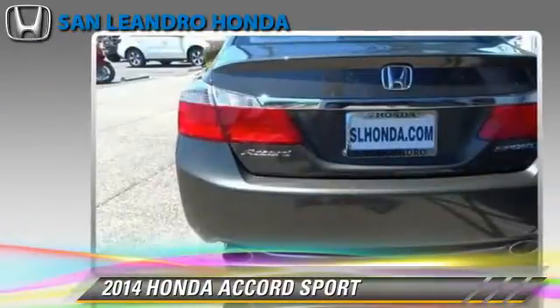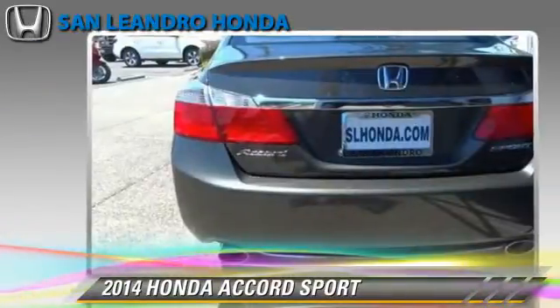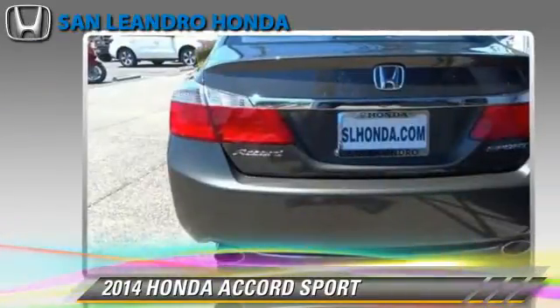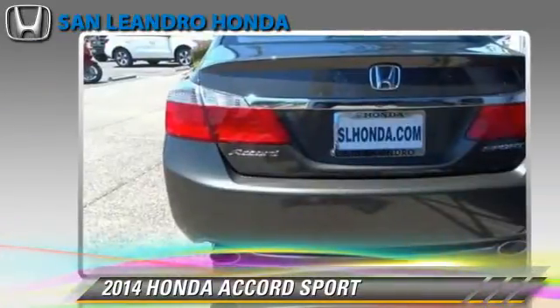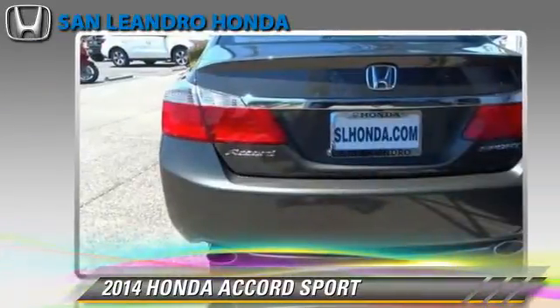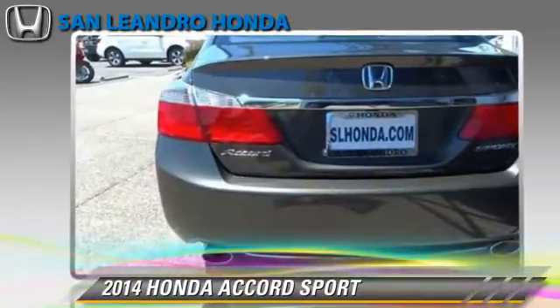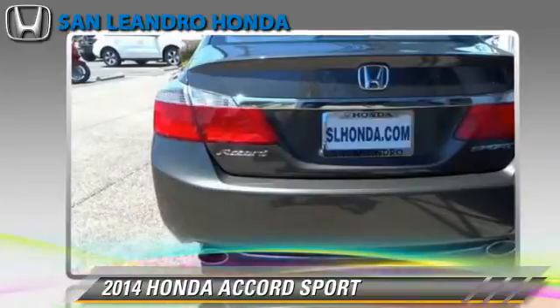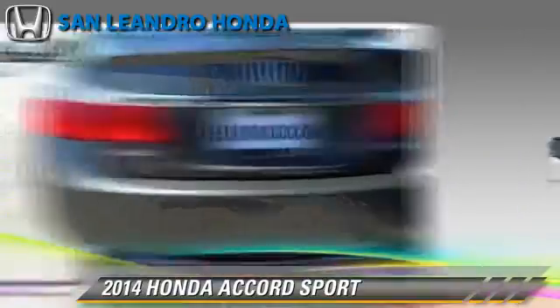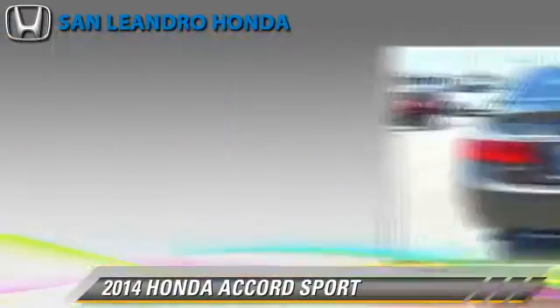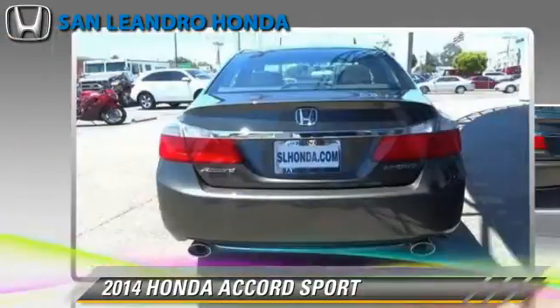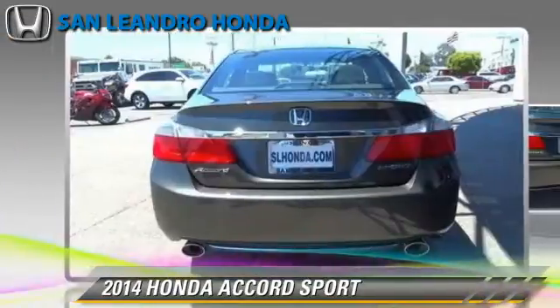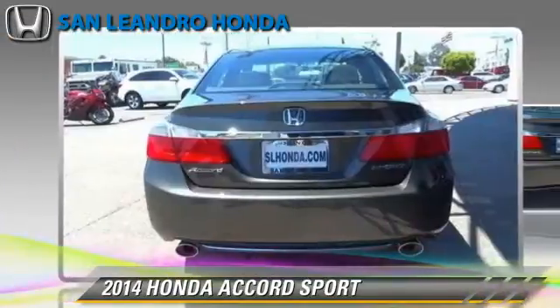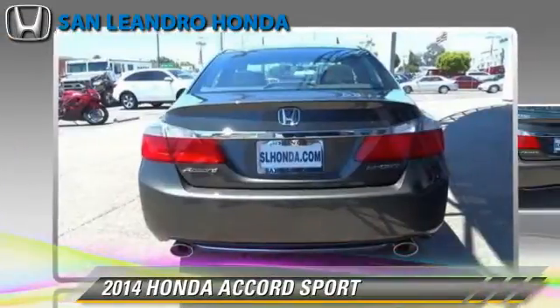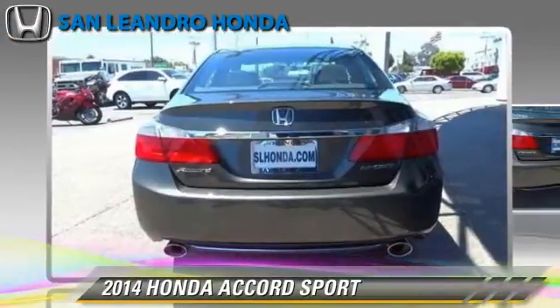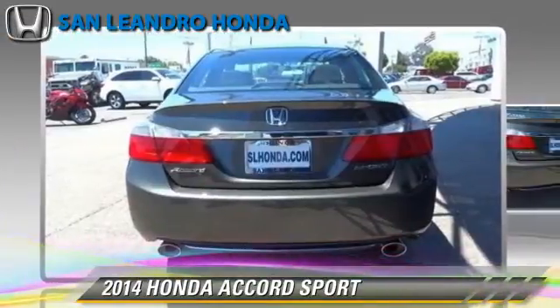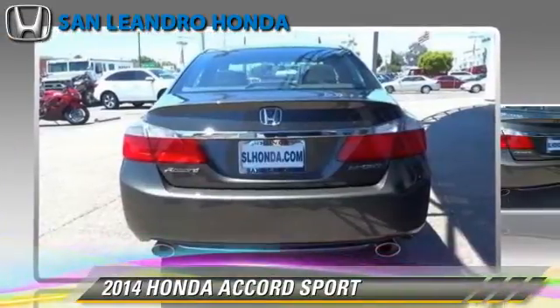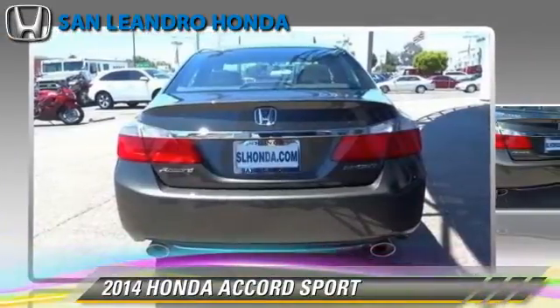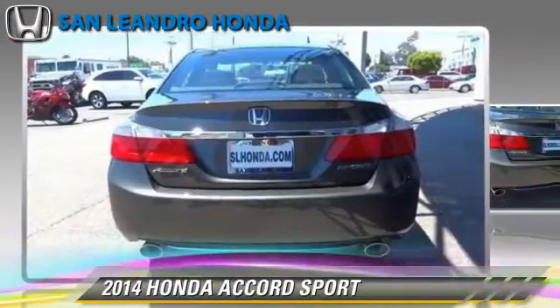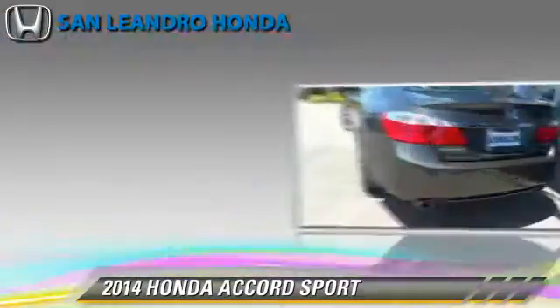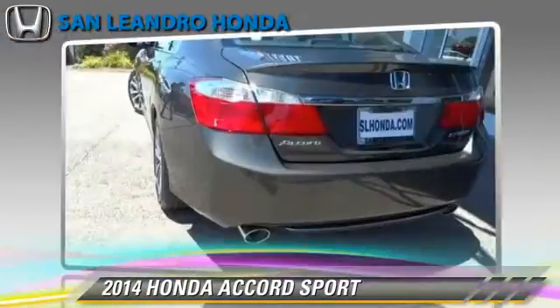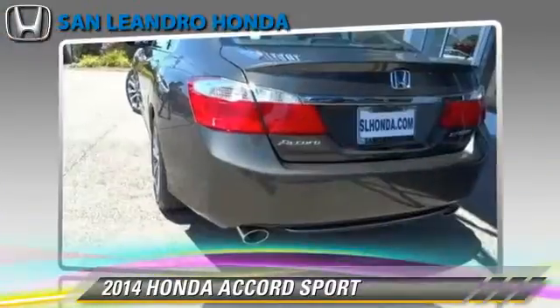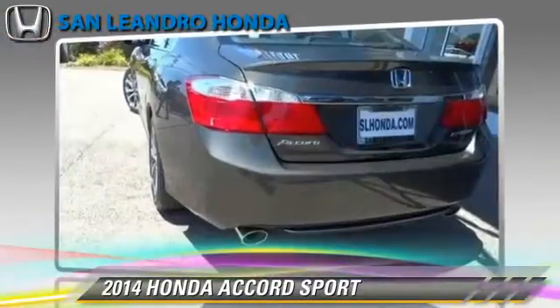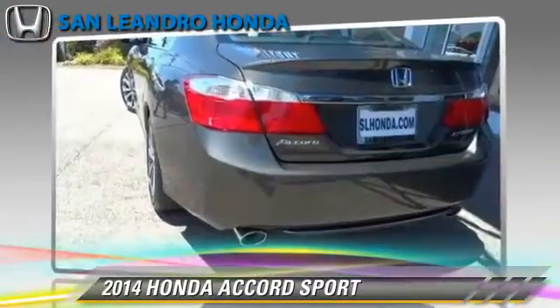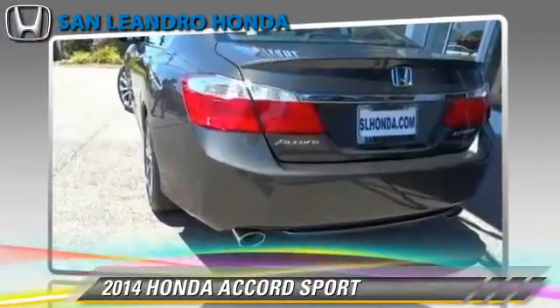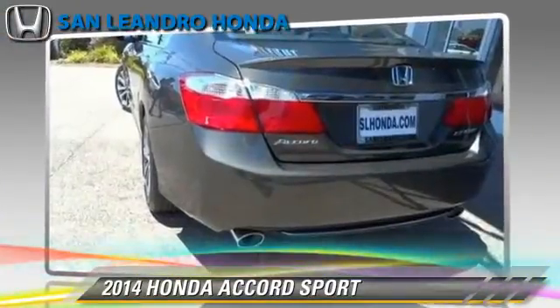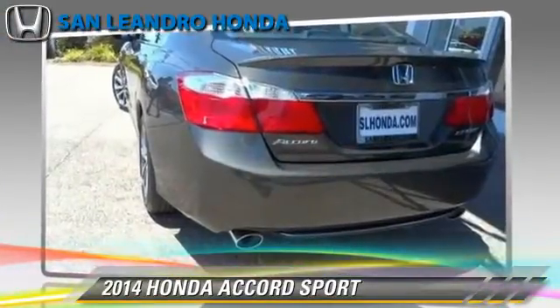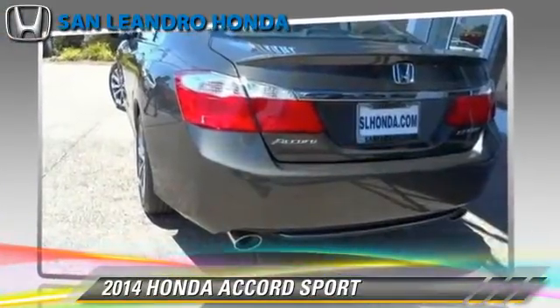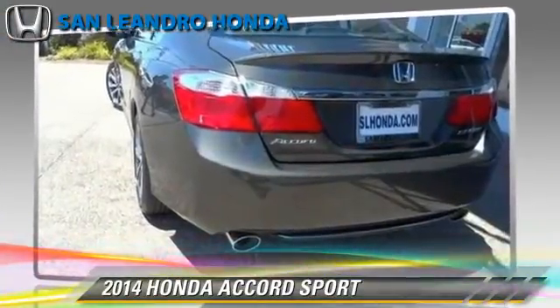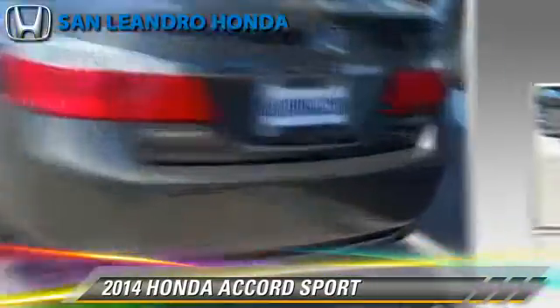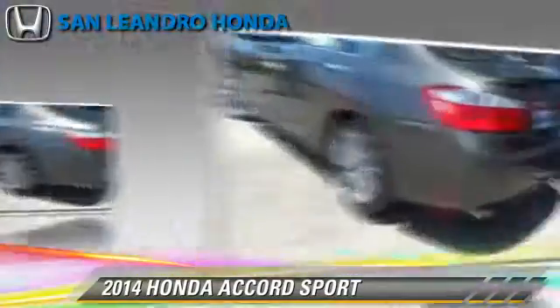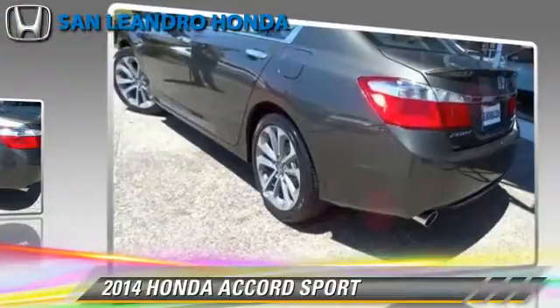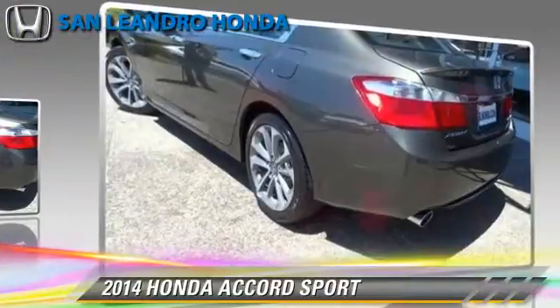Comfort and convenience features include air conditioning, Bluetooth wireless, and a backup camera.